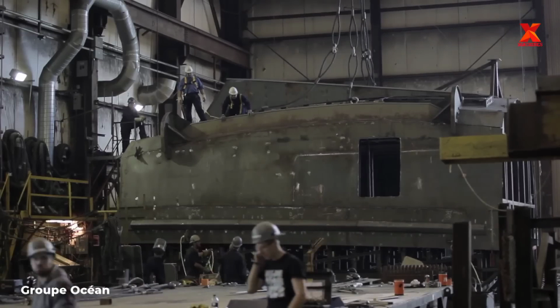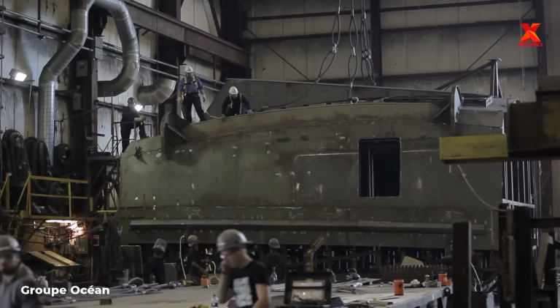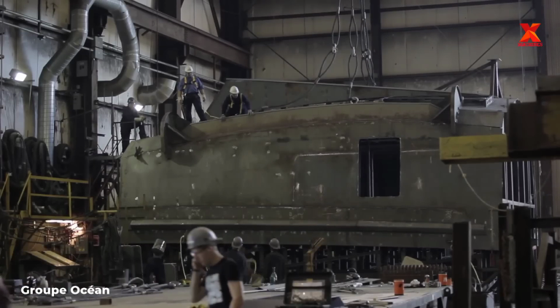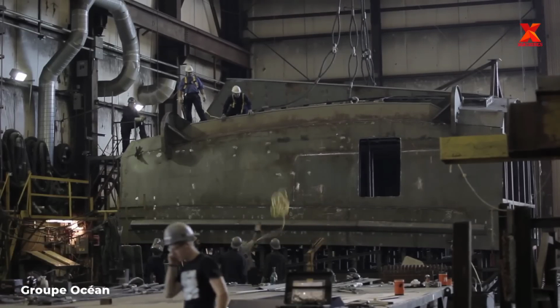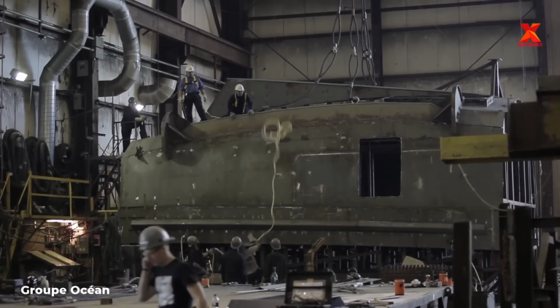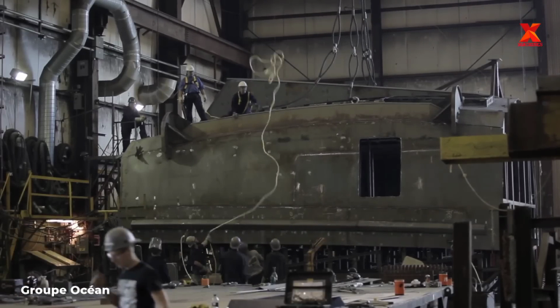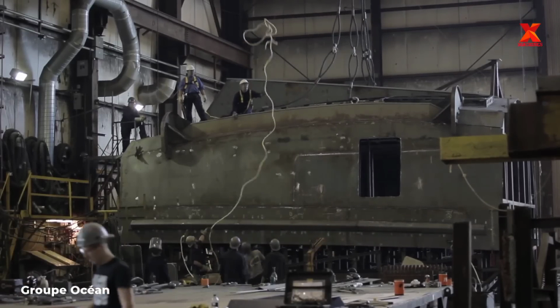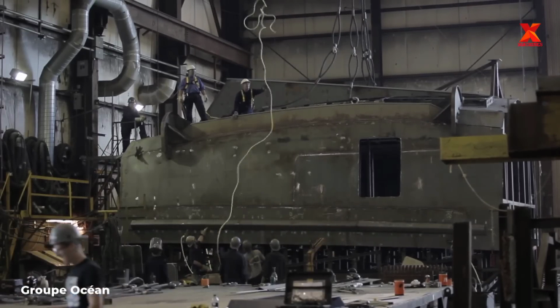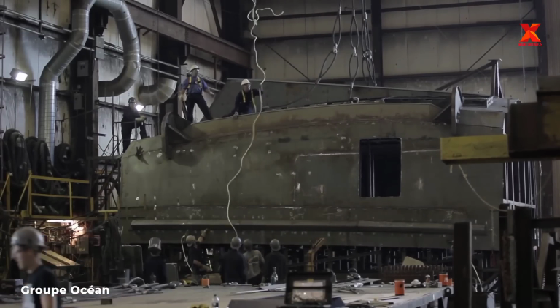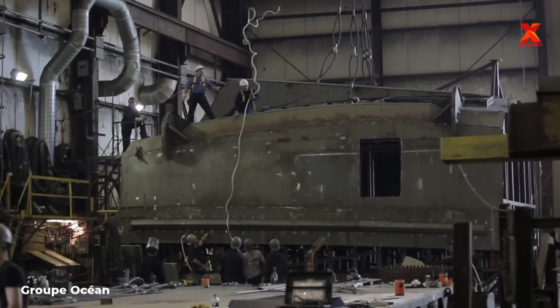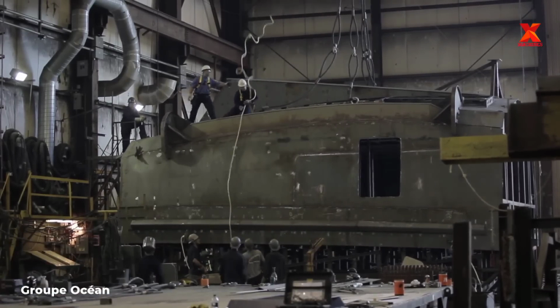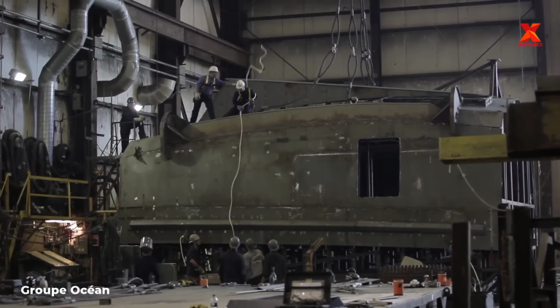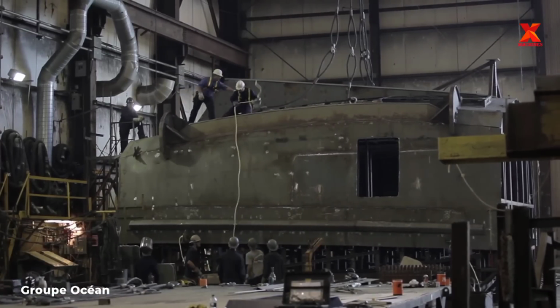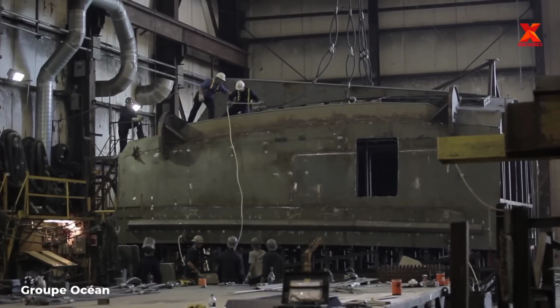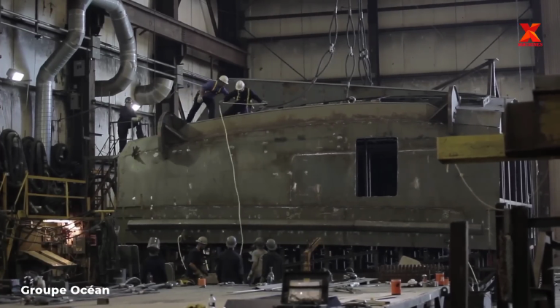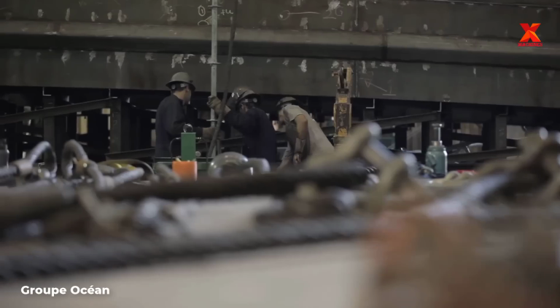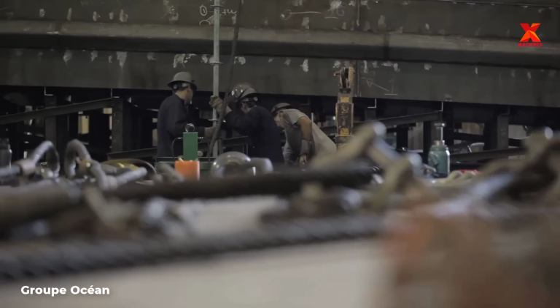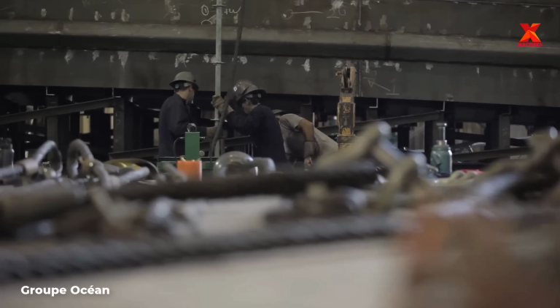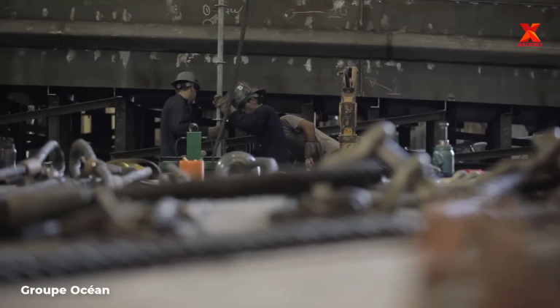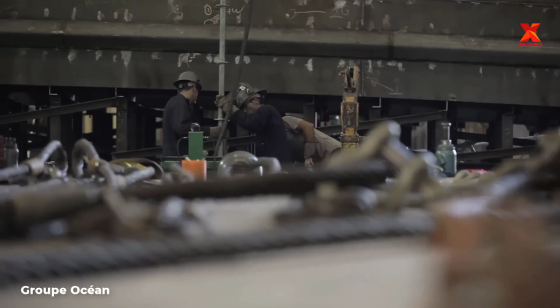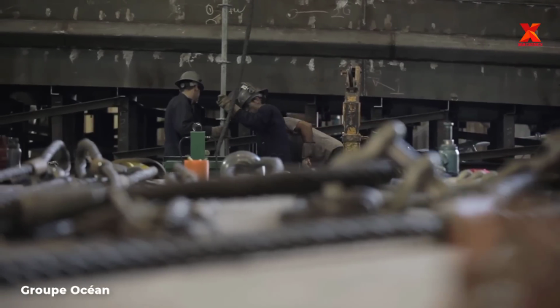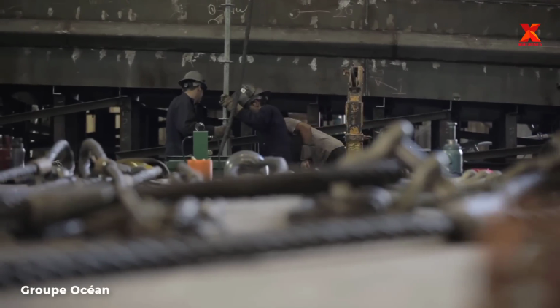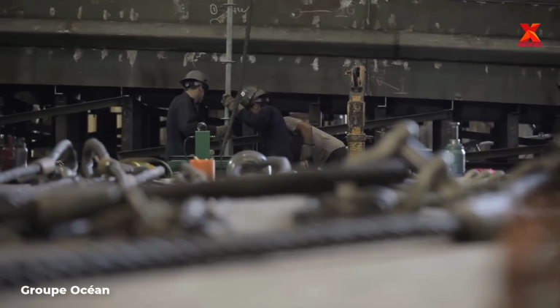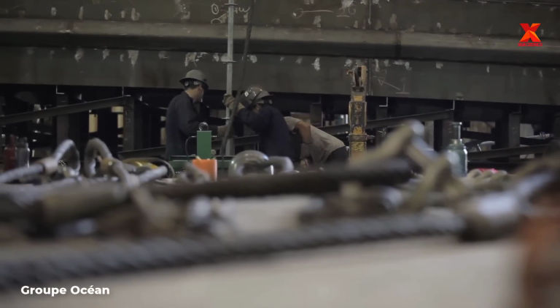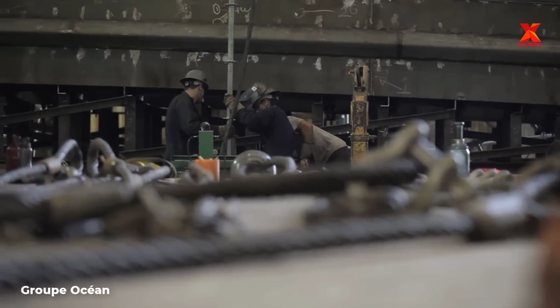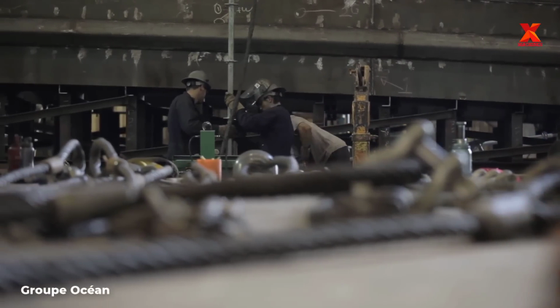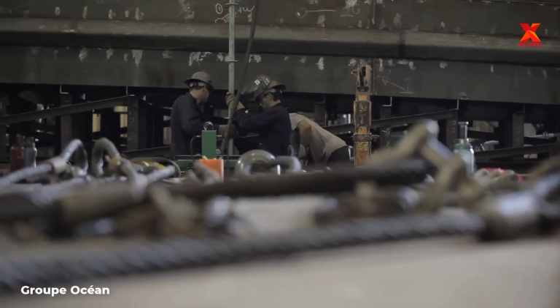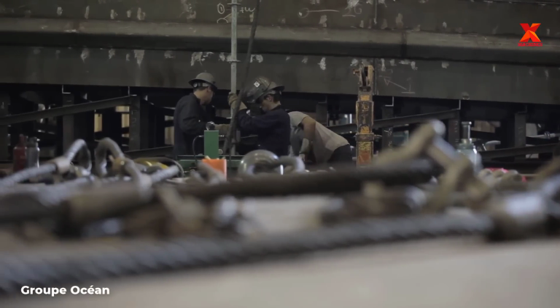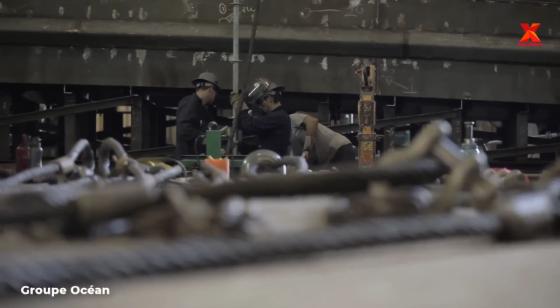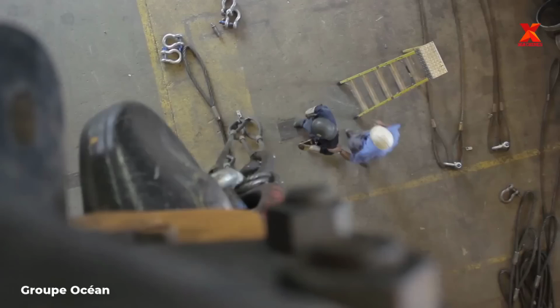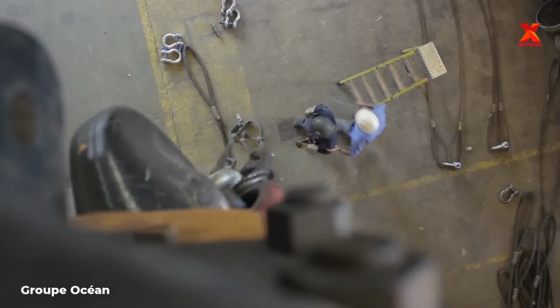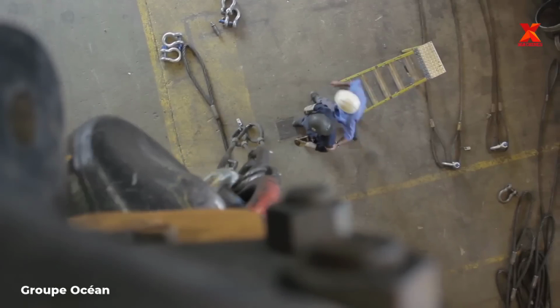In this video, we are seeing firsthand the tugboat building operations at Group Ocean Shipyard, Canada.